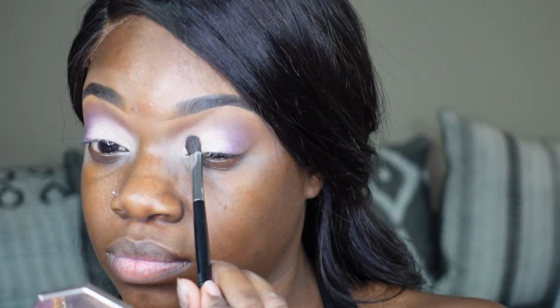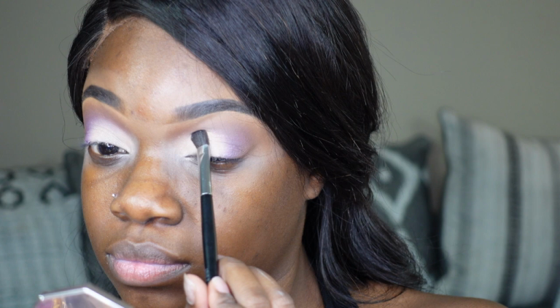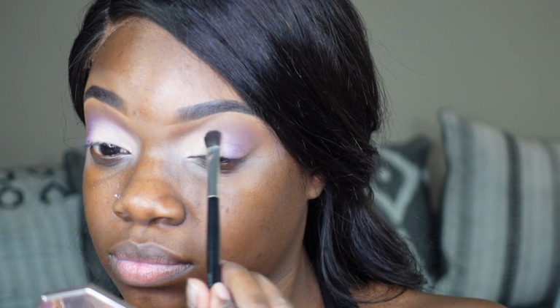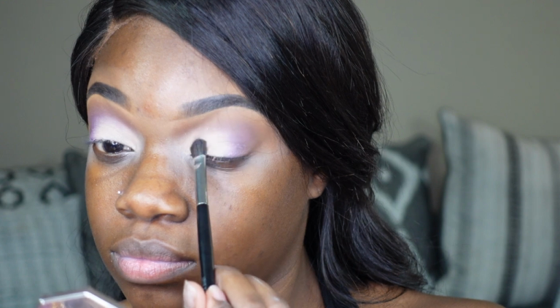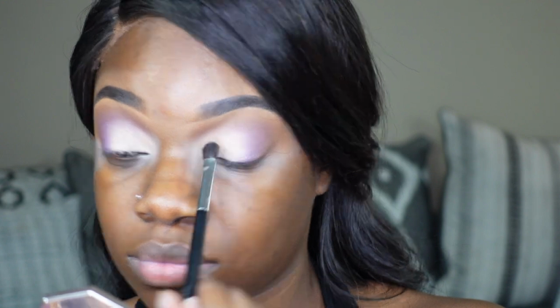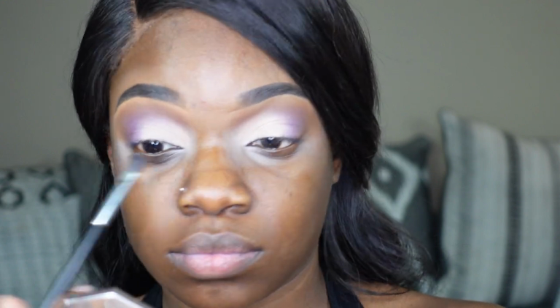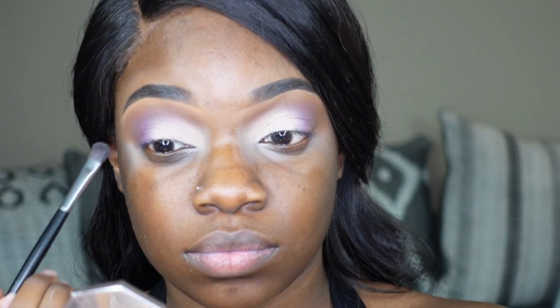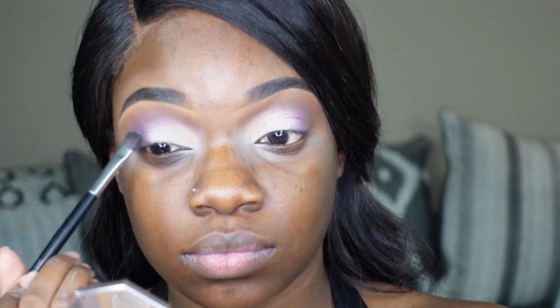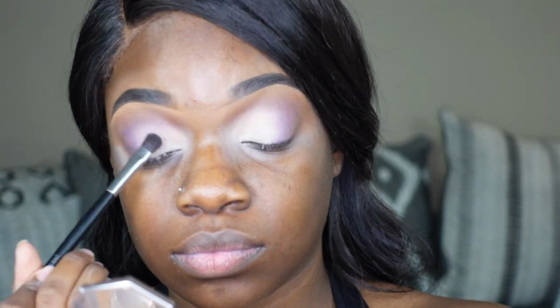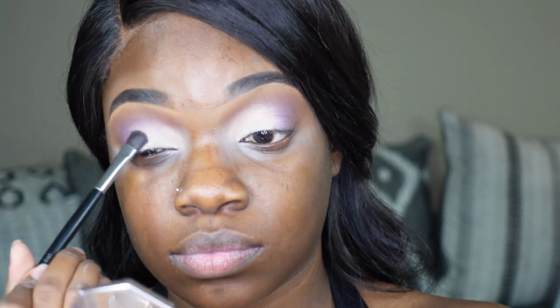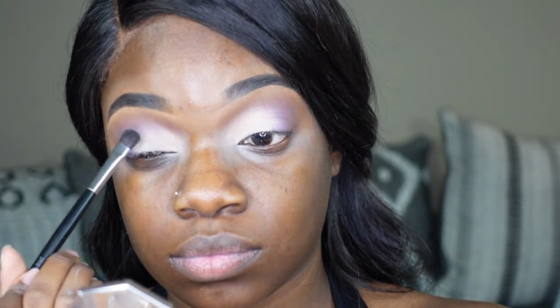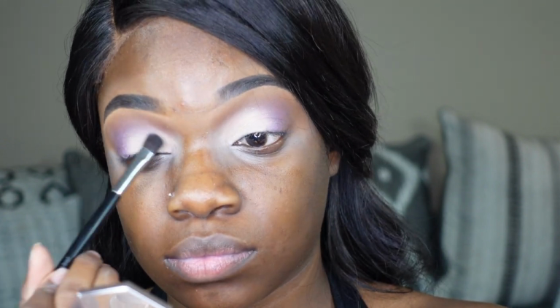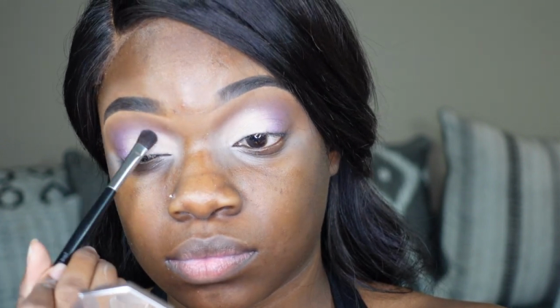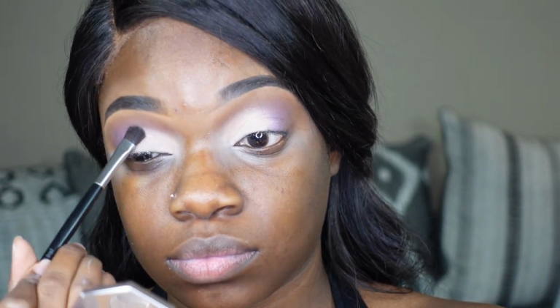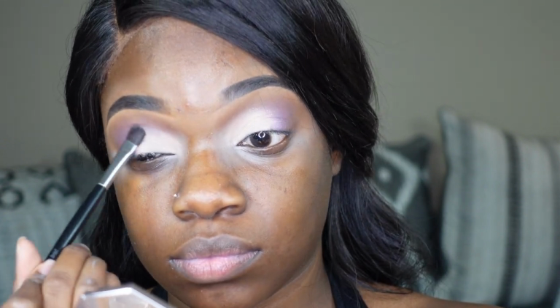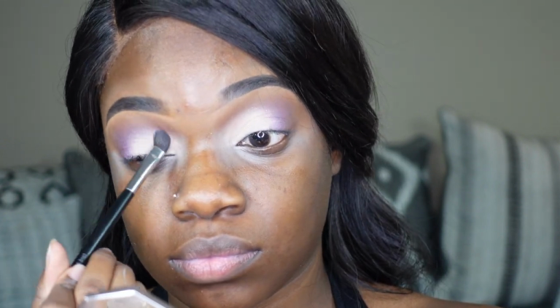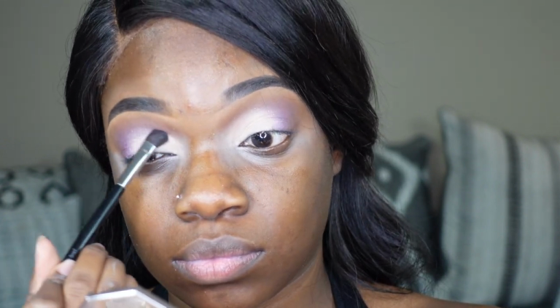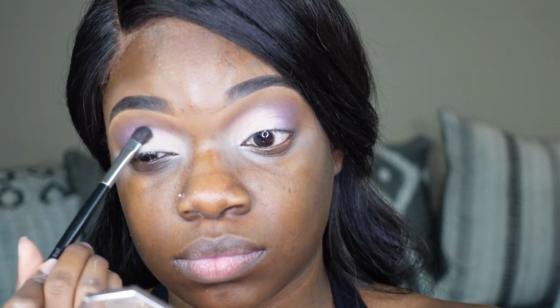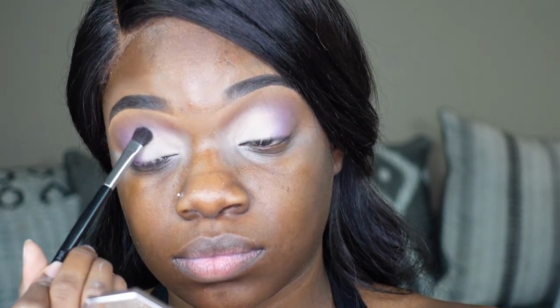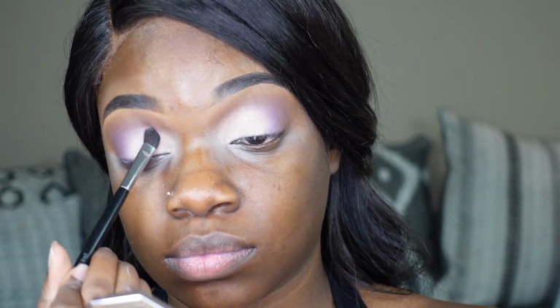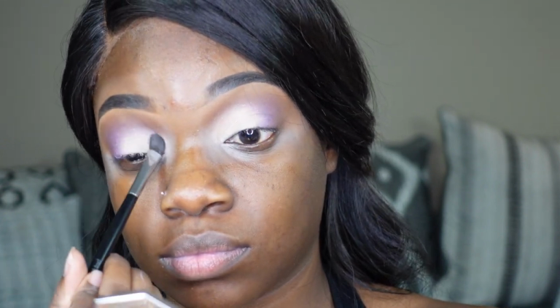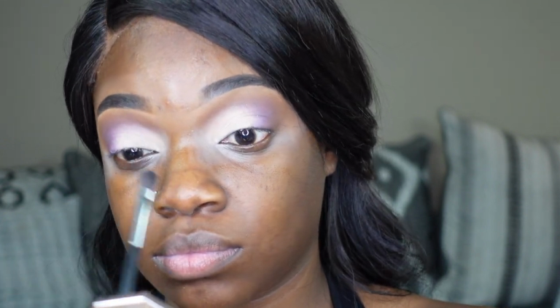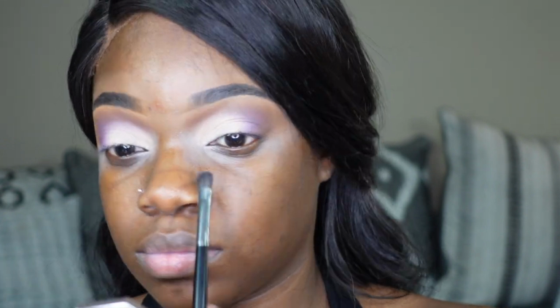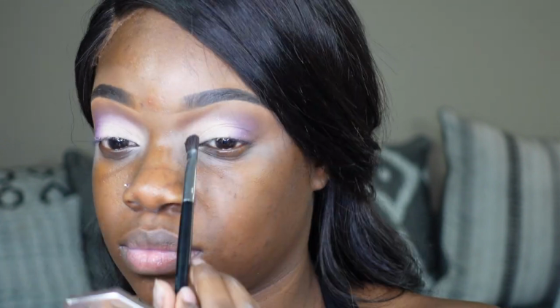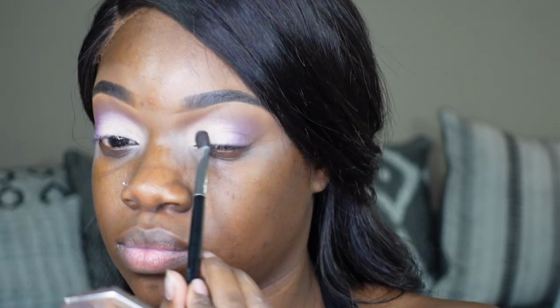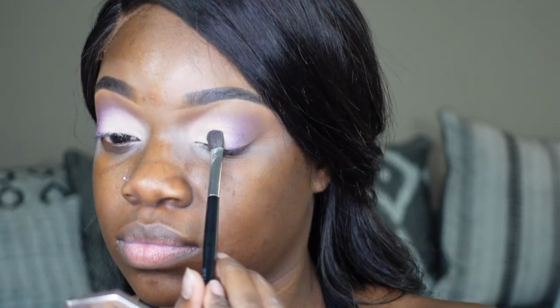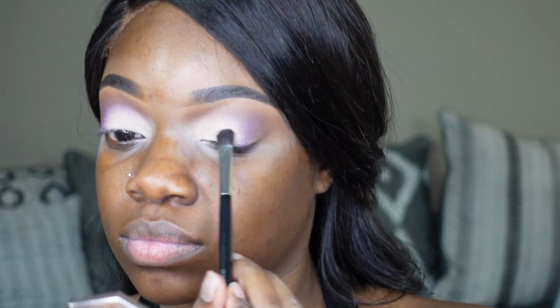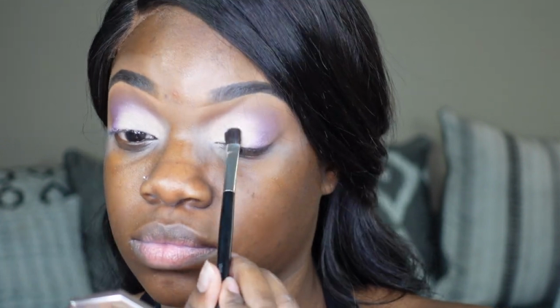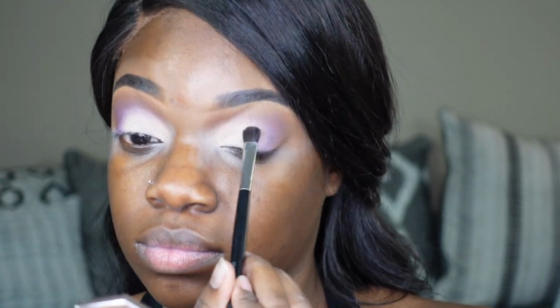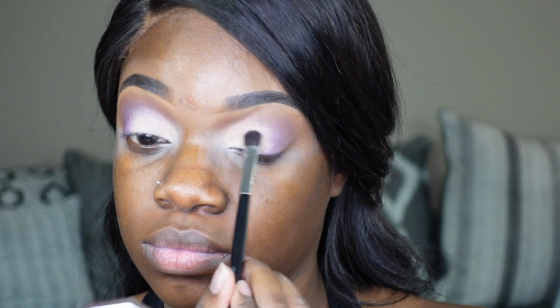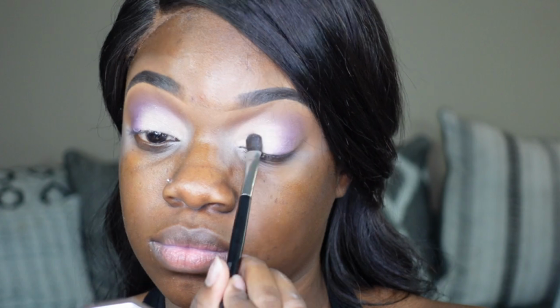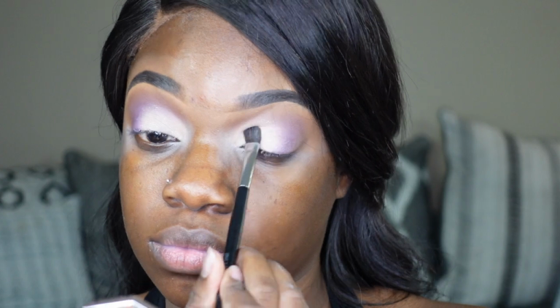It's just the little things that make an eye look pop, and this is one of those things that you can do.